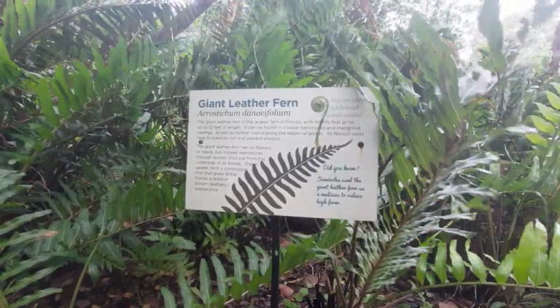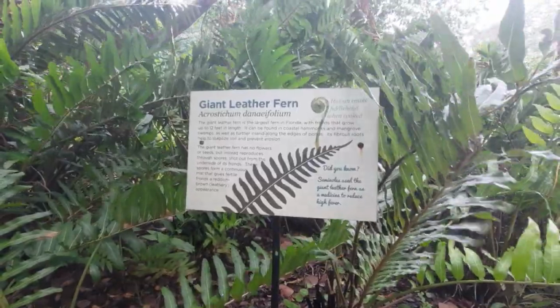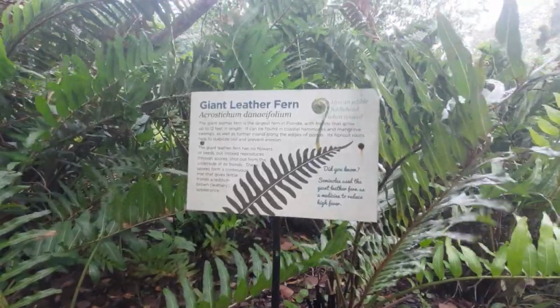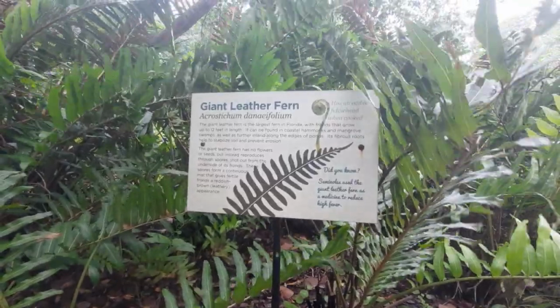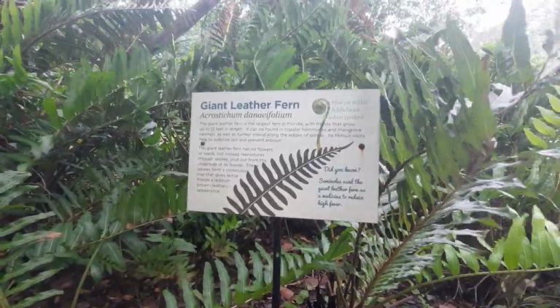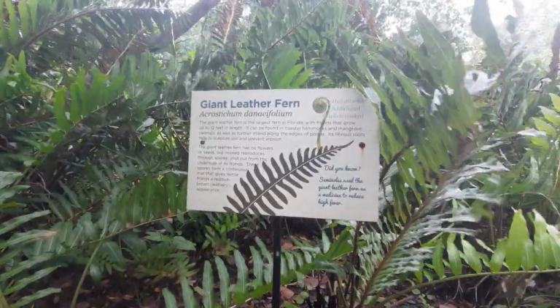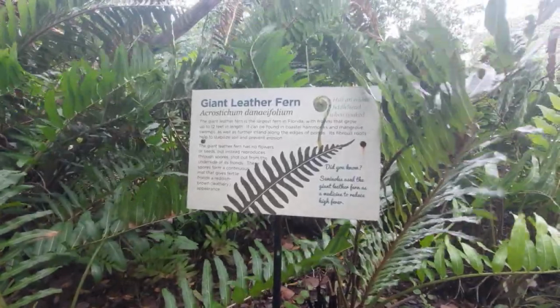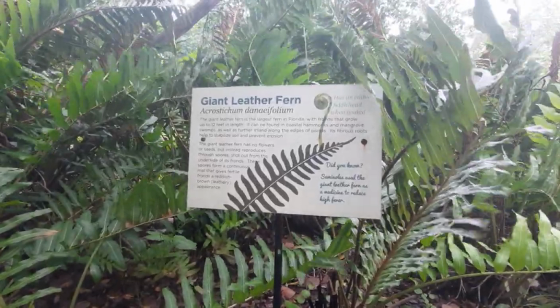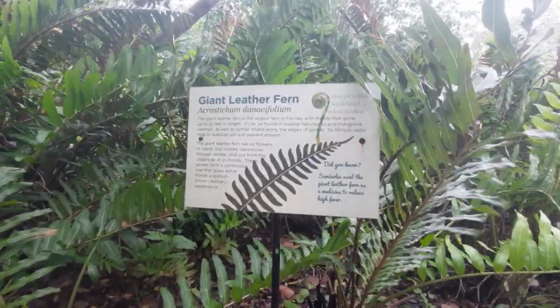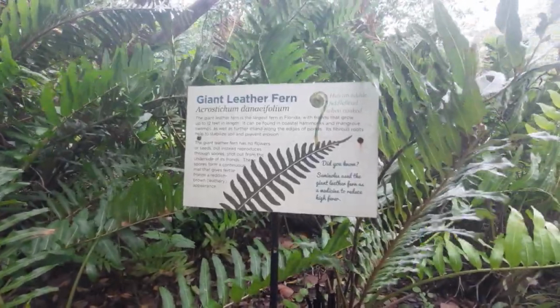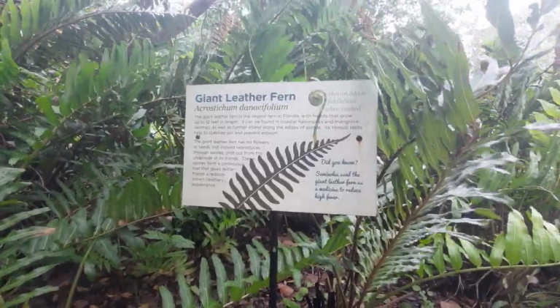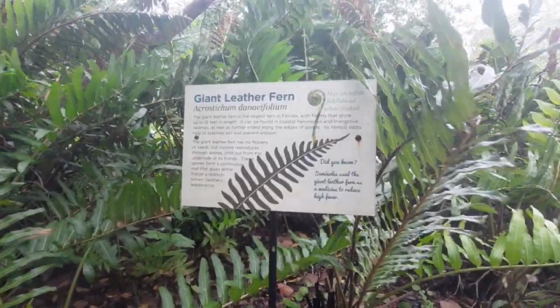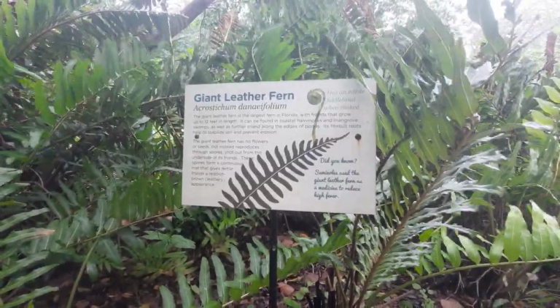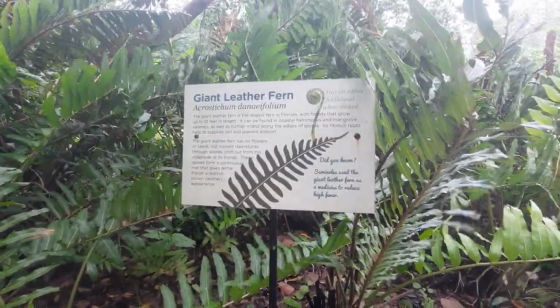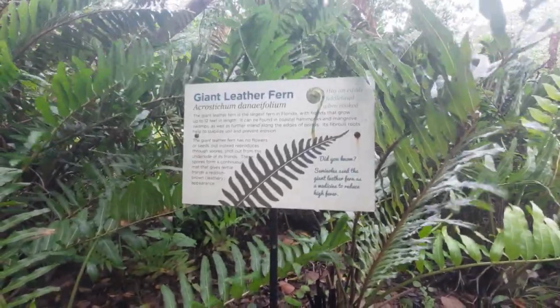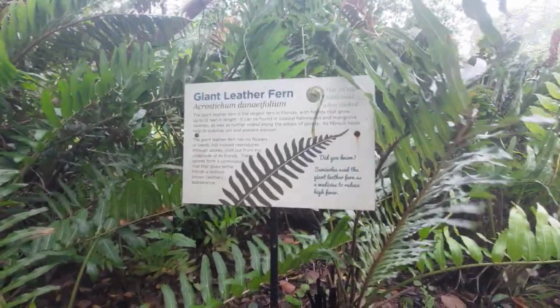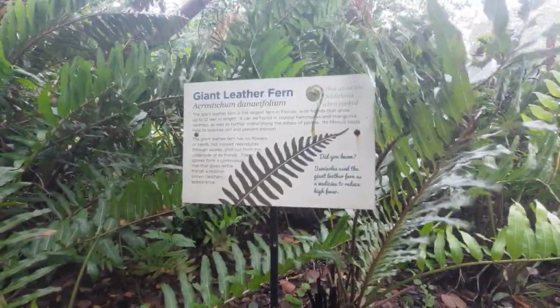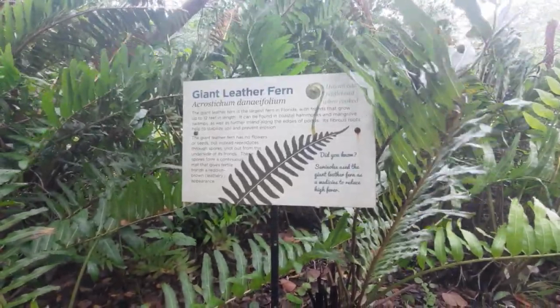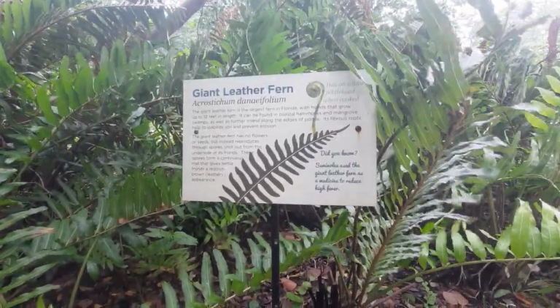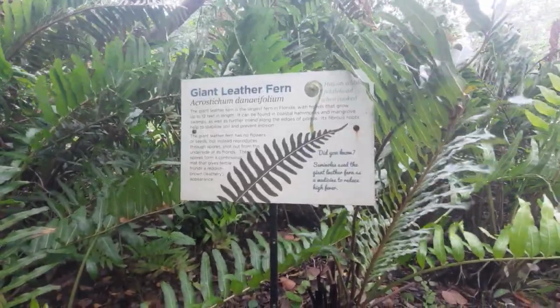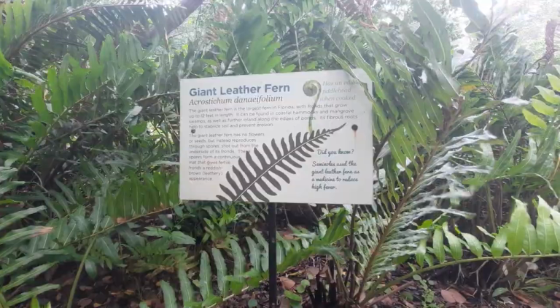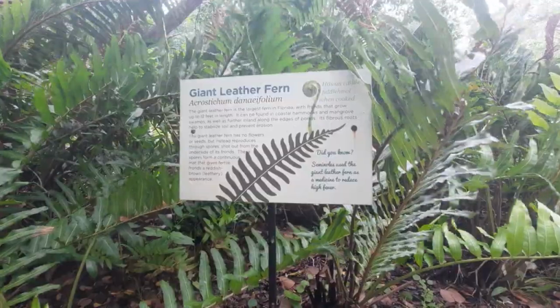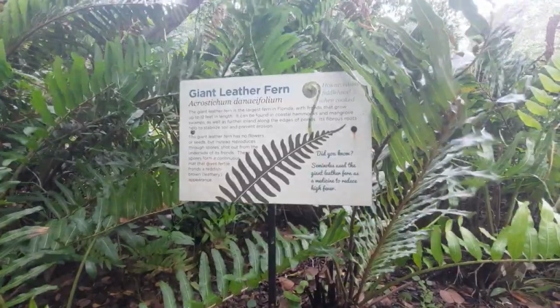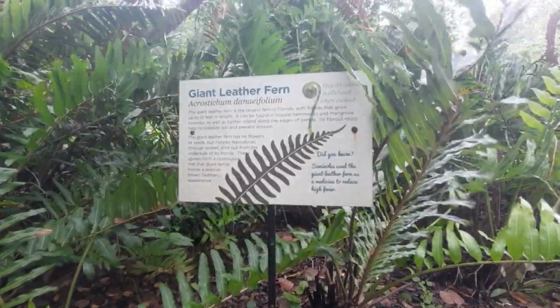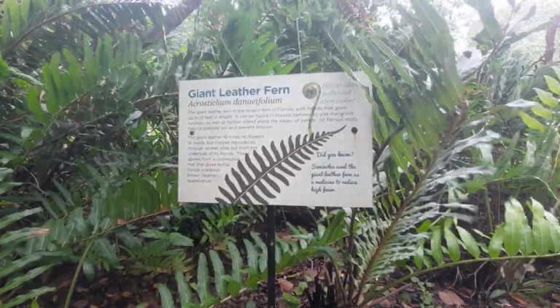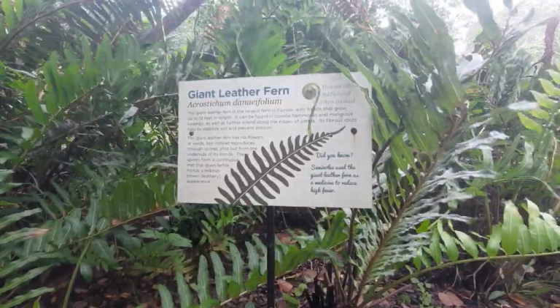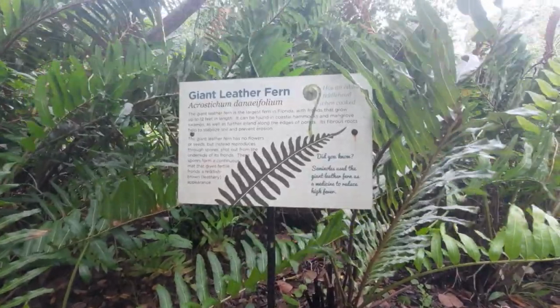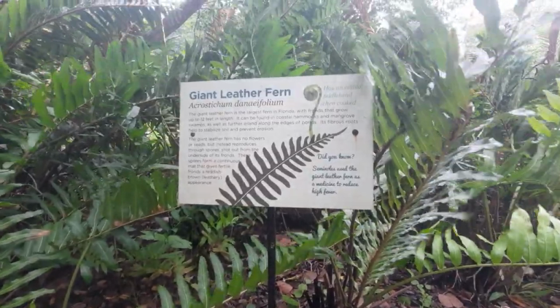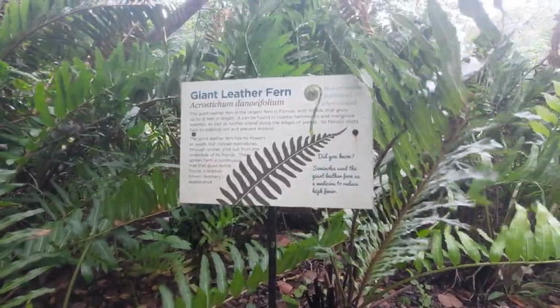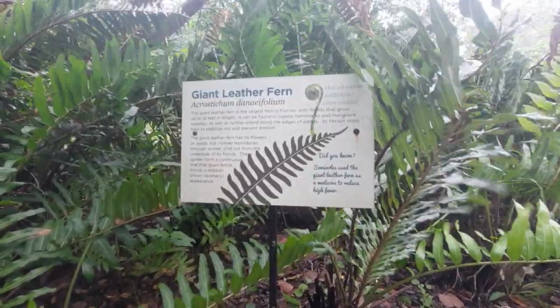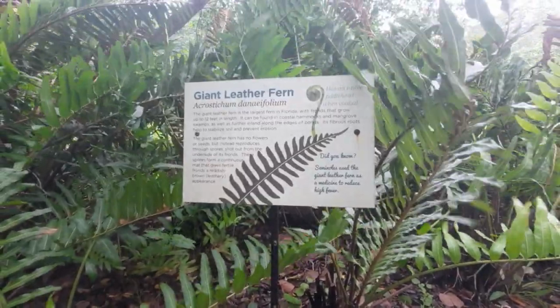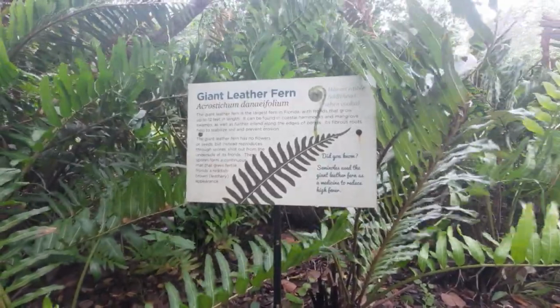You can find these along hammocks and mangrove swamps, and they do promote stabilization of the soil.